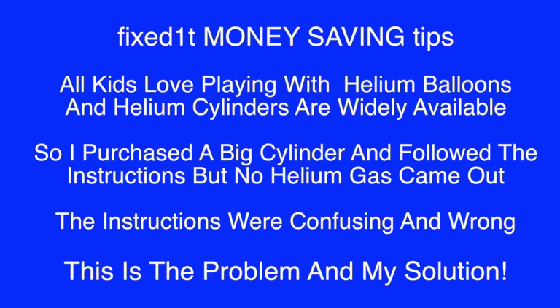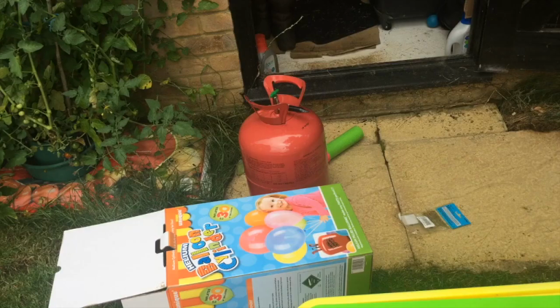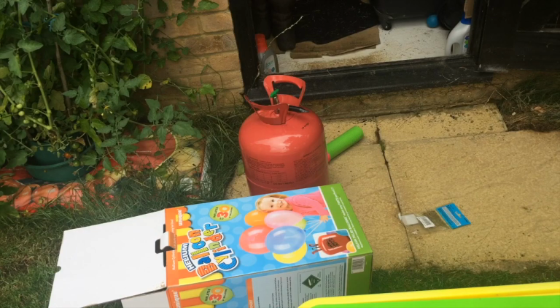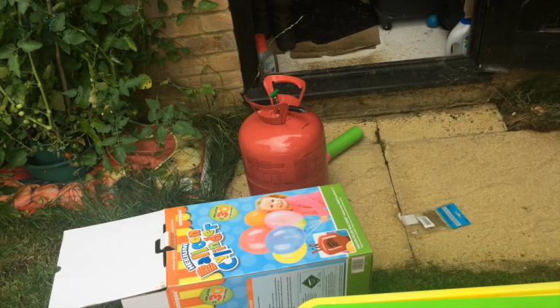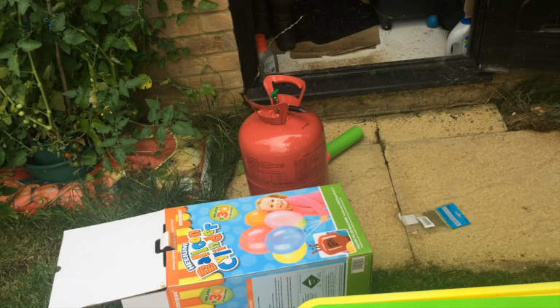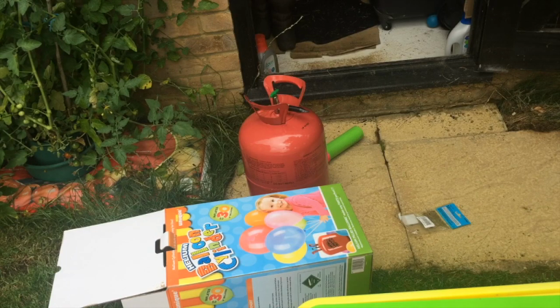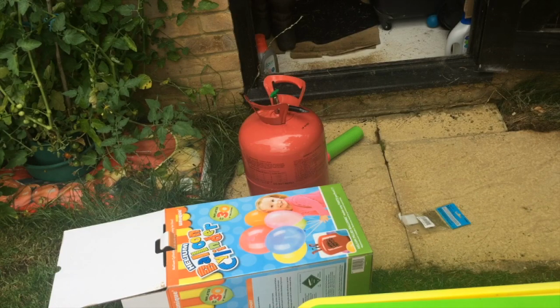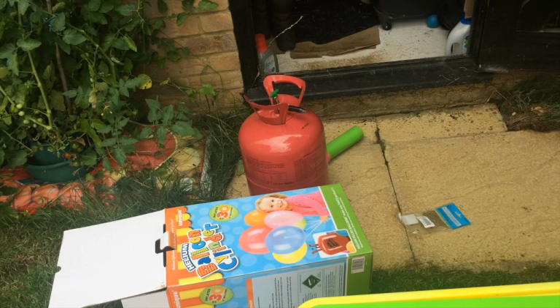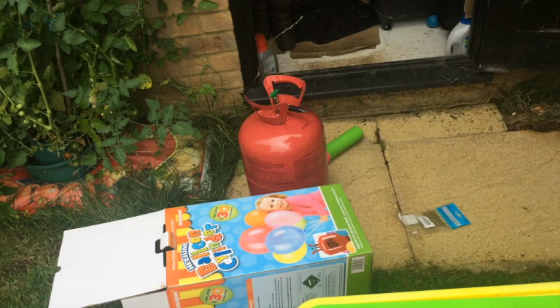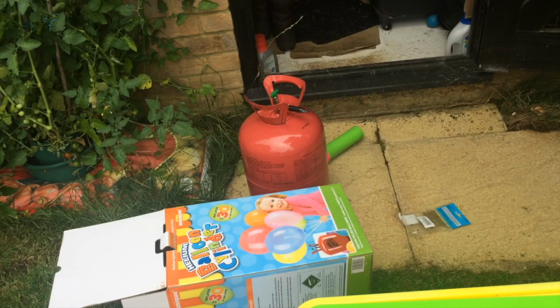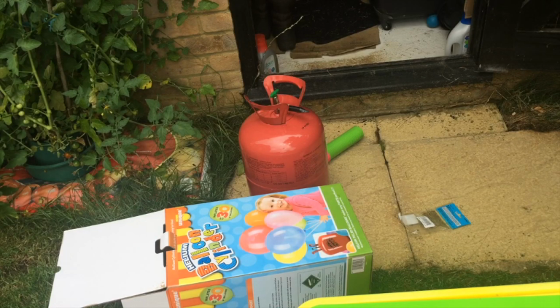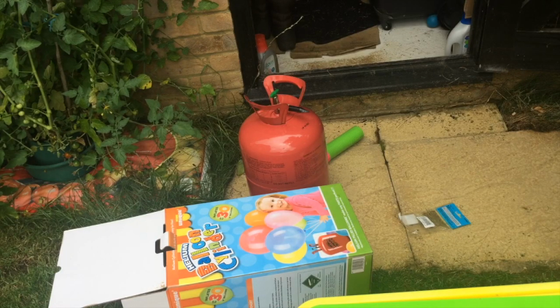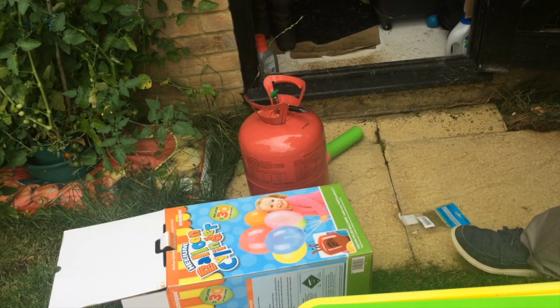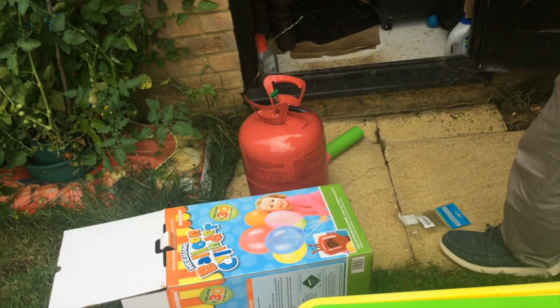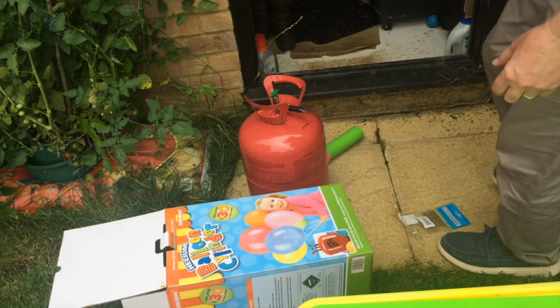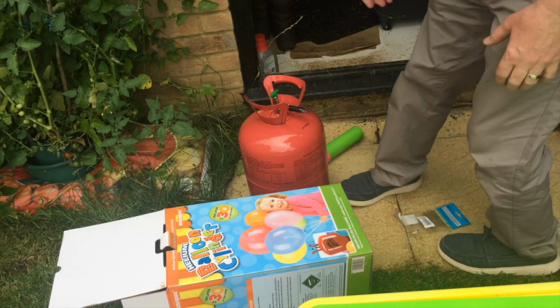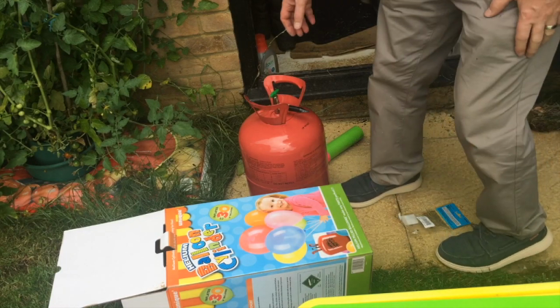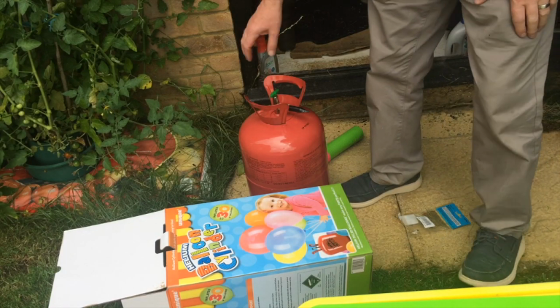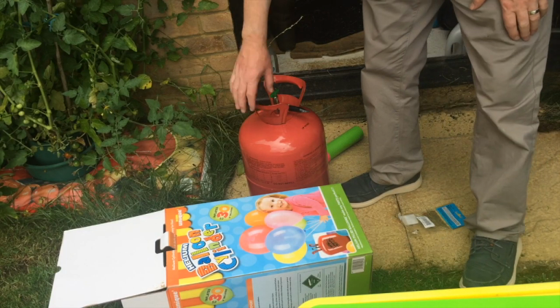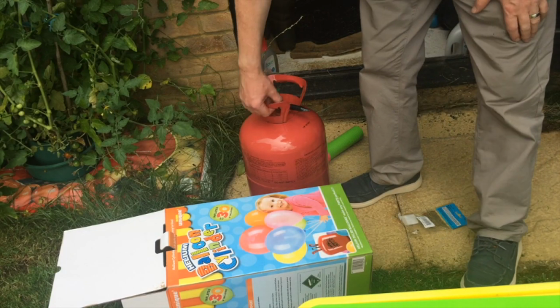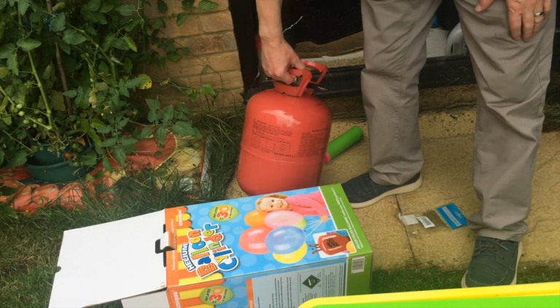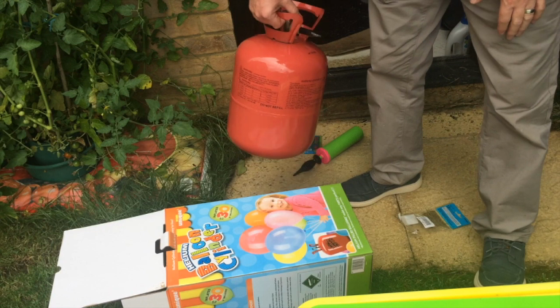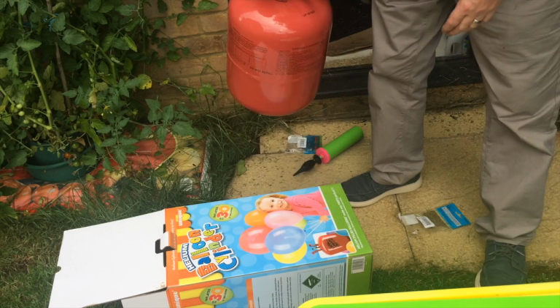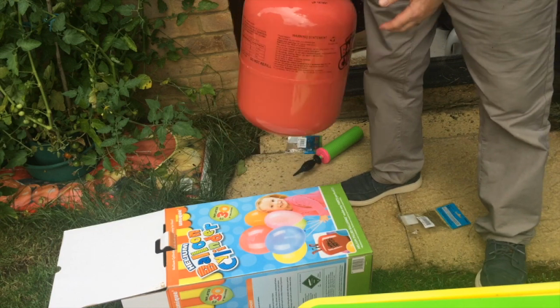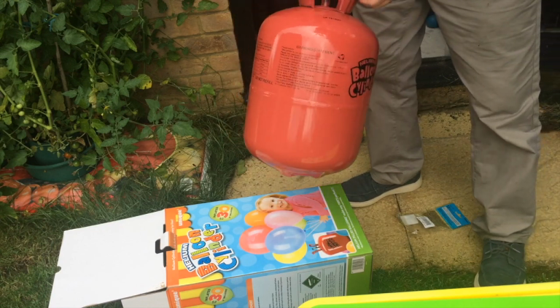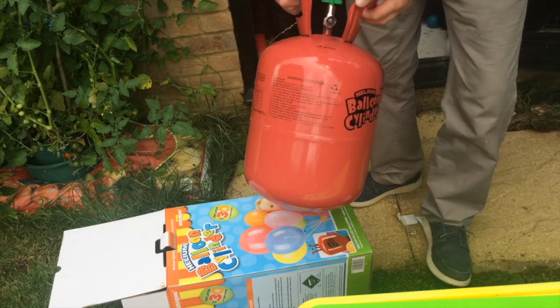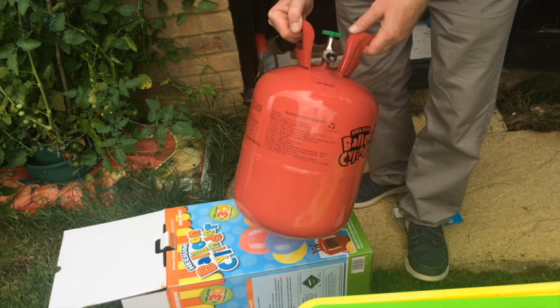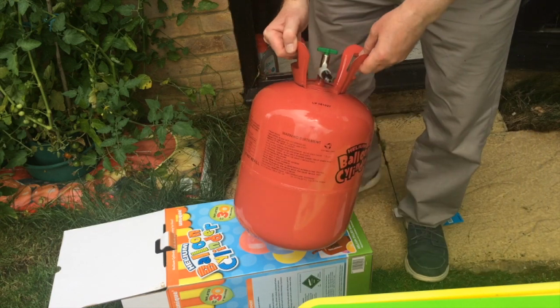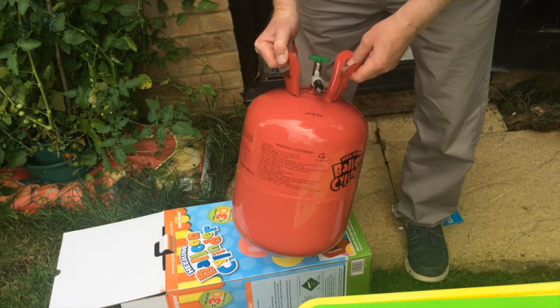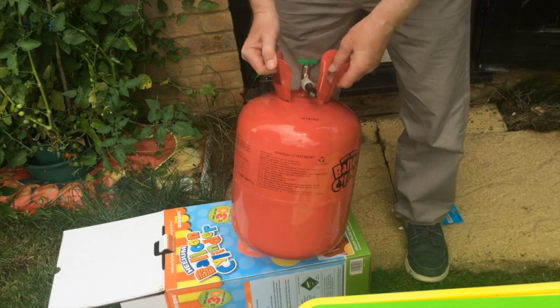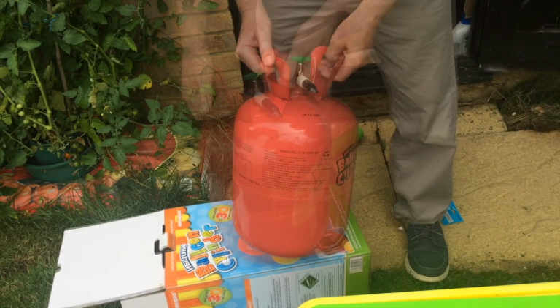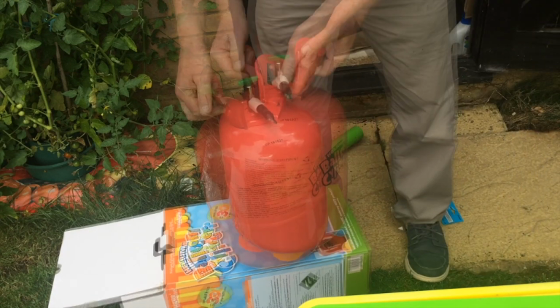Hi there, this is FixedIt. I've bought this helium balloon cylinder. It appeared to be completely empty and I'll show you why.